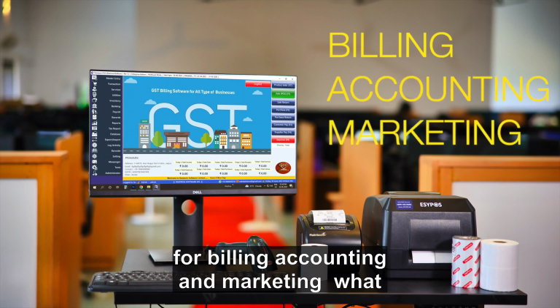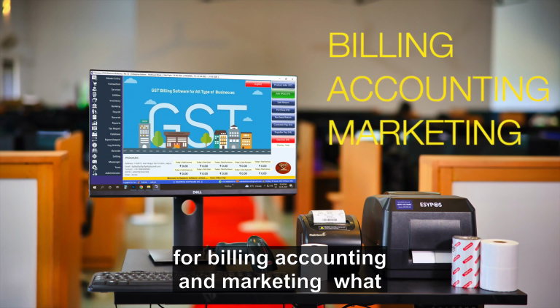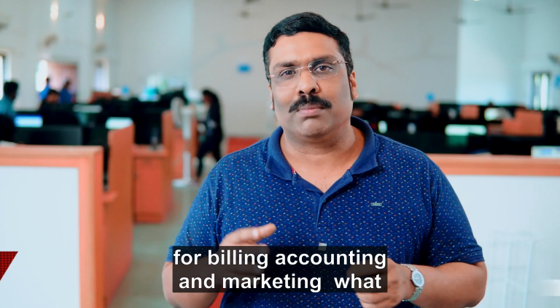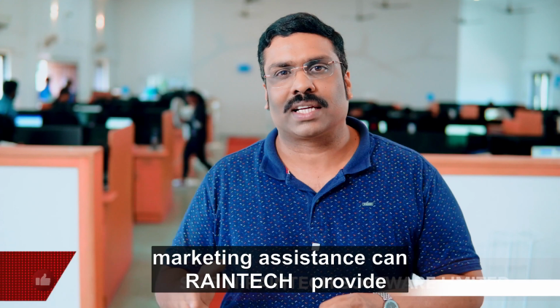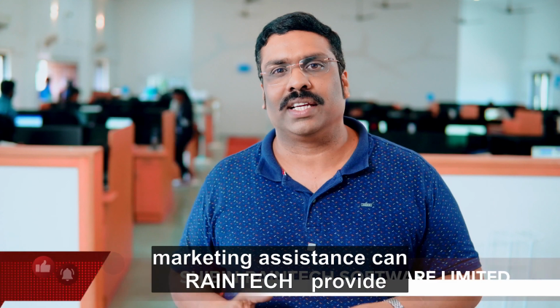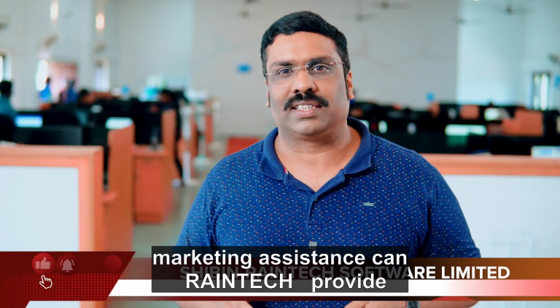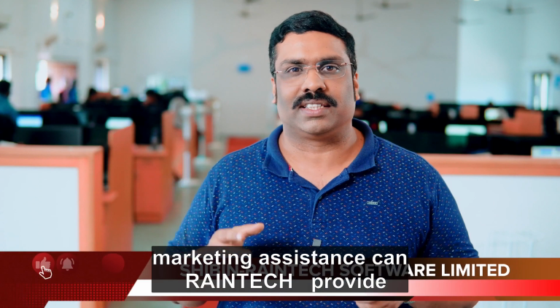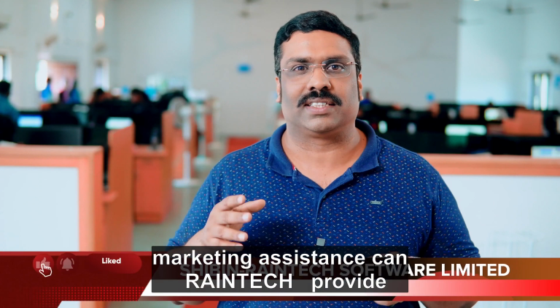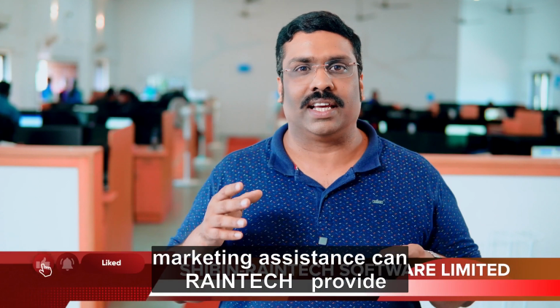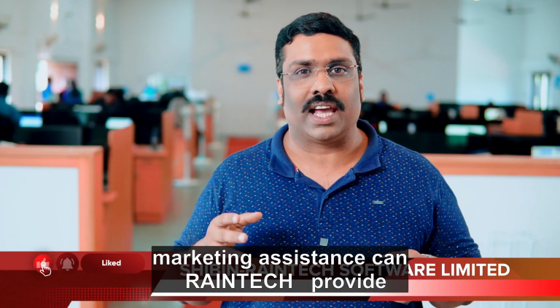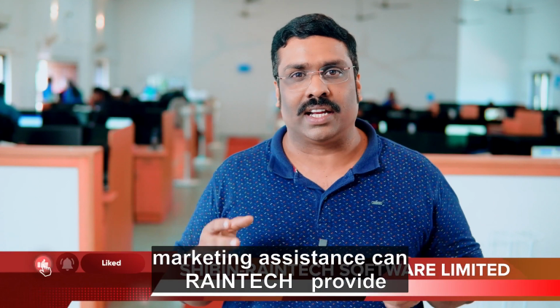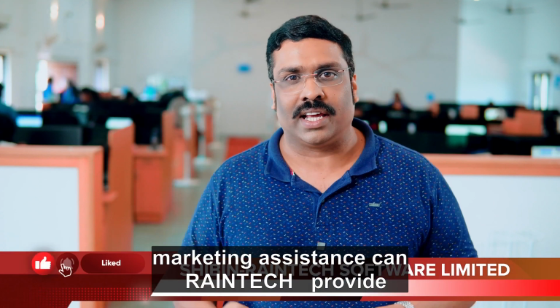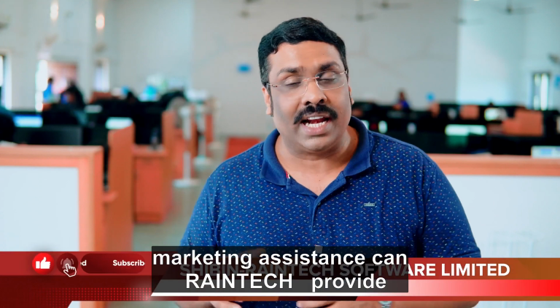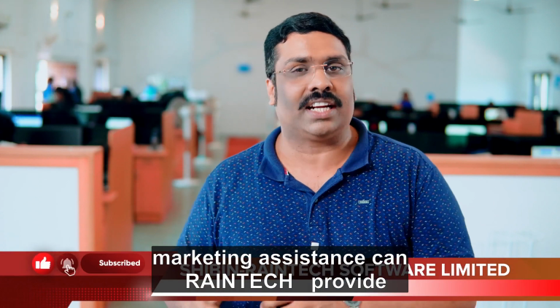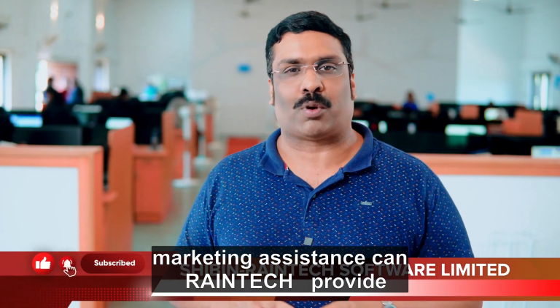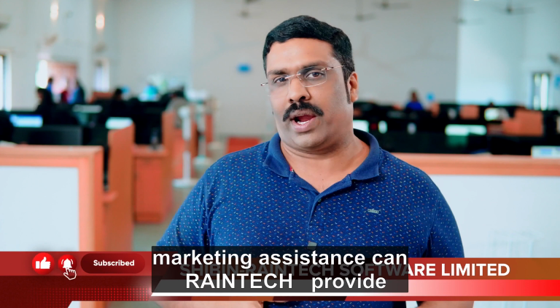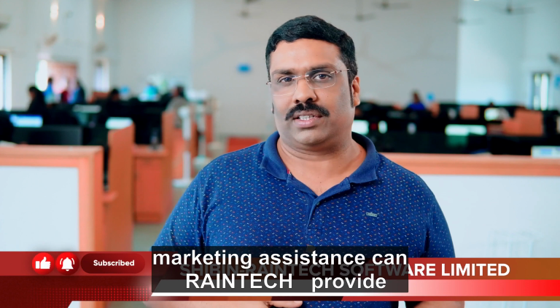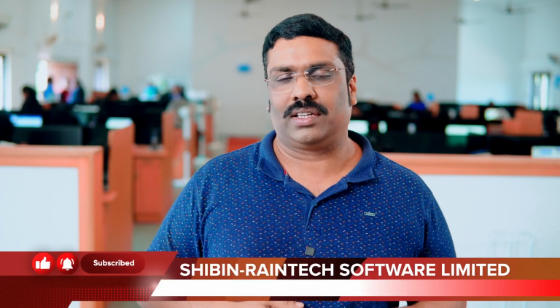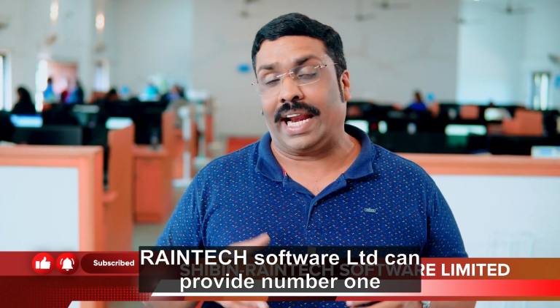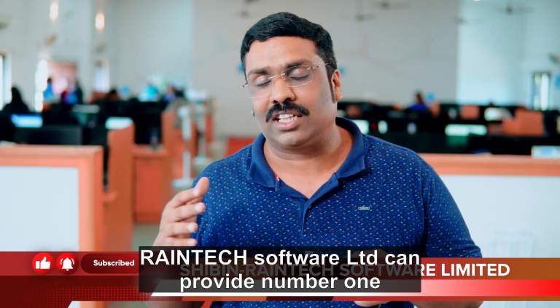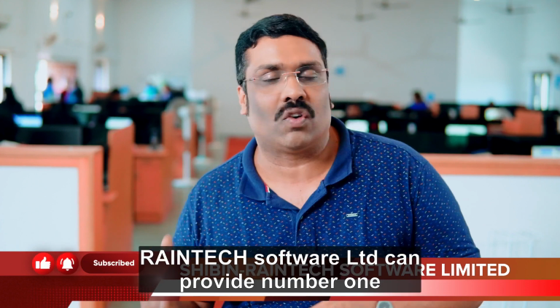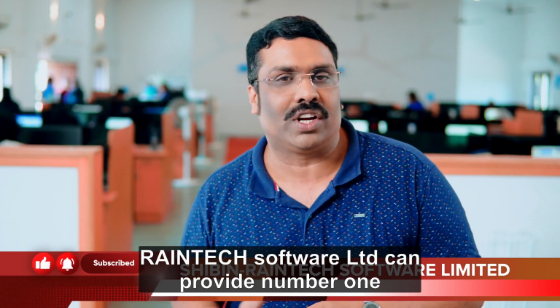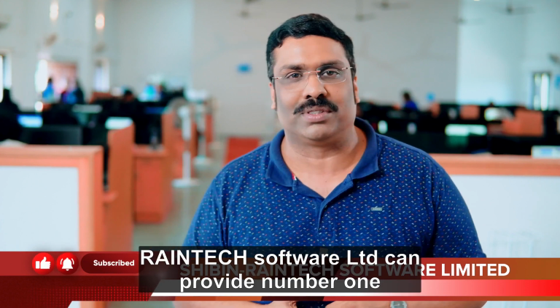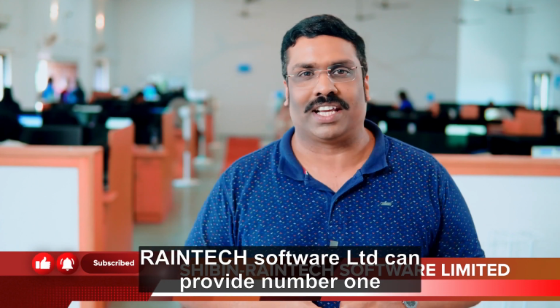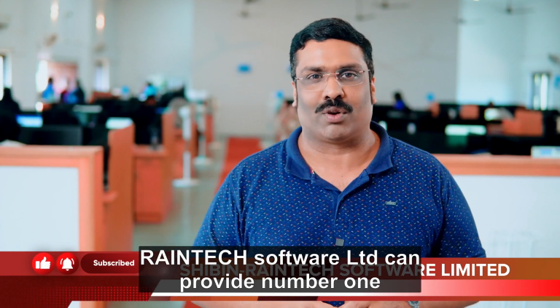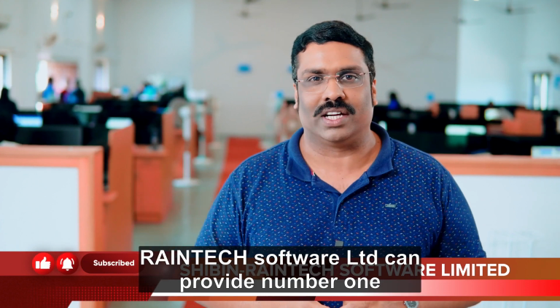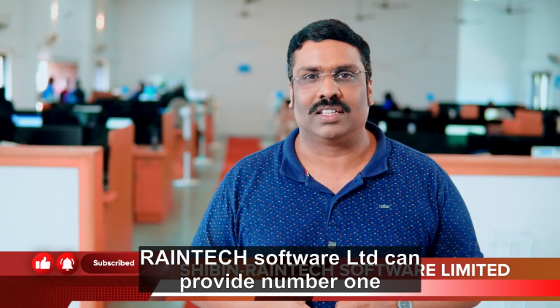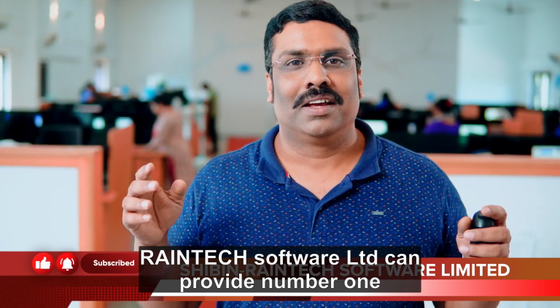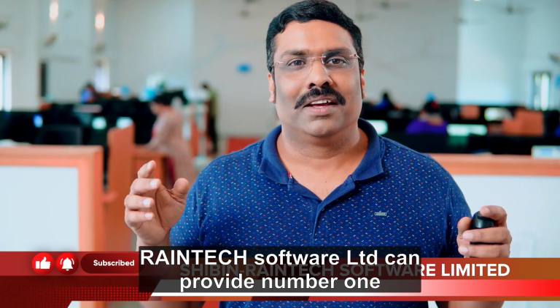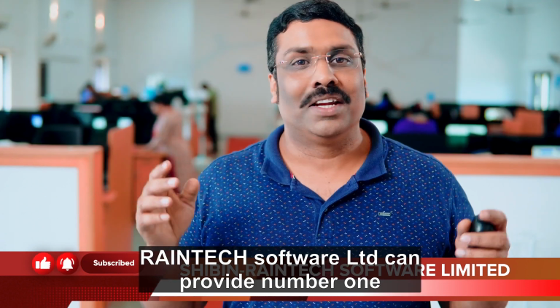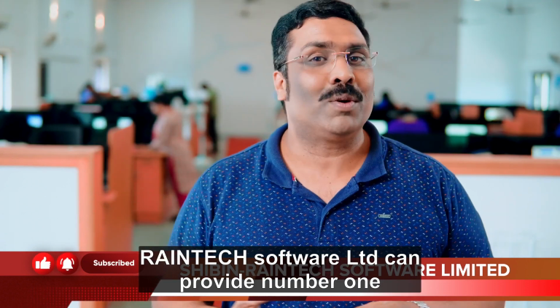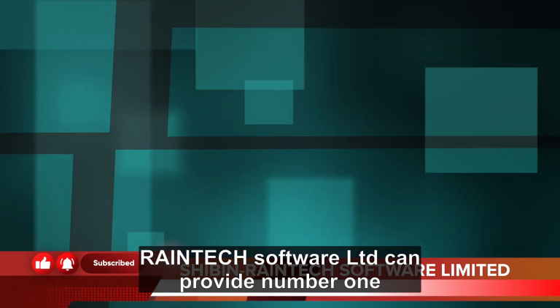What marketing assistance can Reintech provide? Reintech Software Limited can provide the following. Number 1.